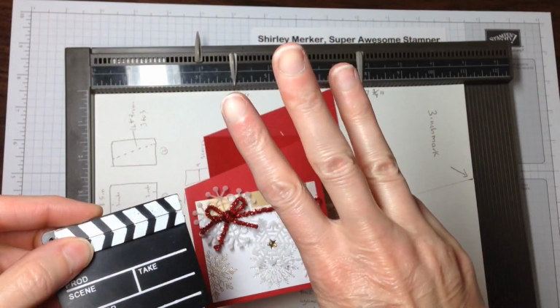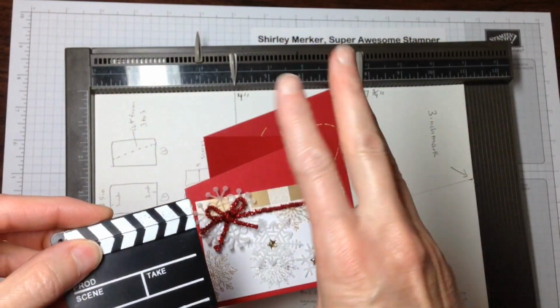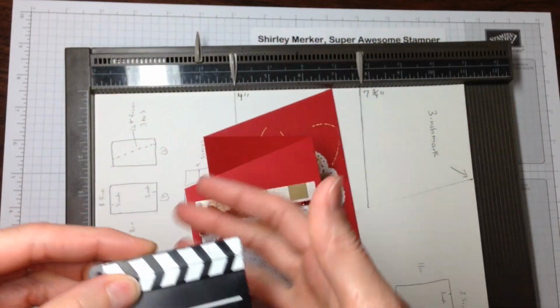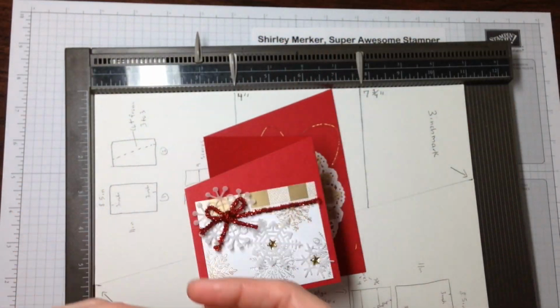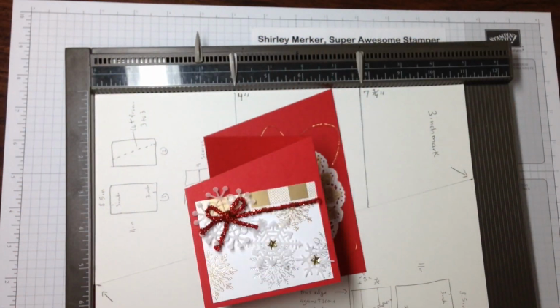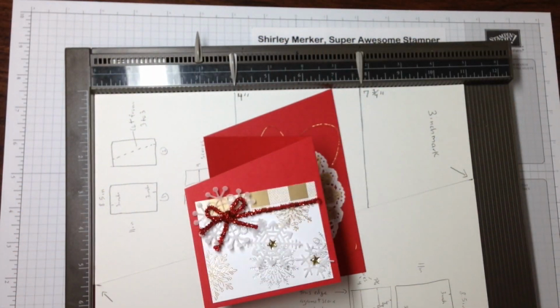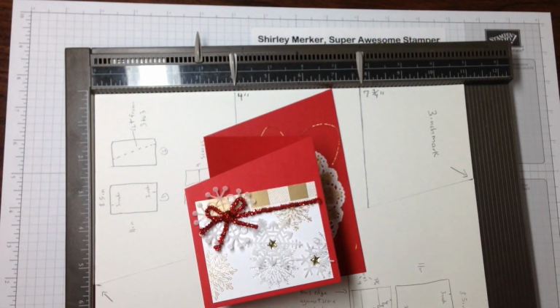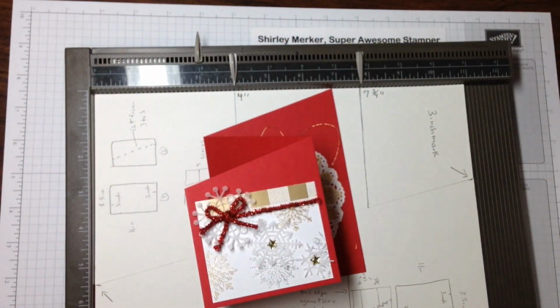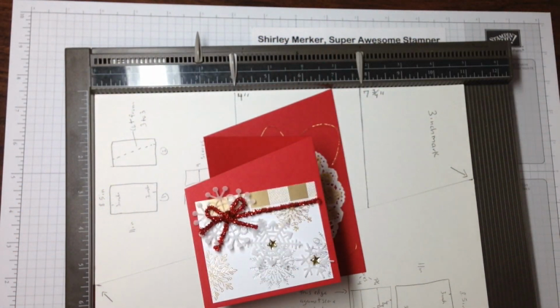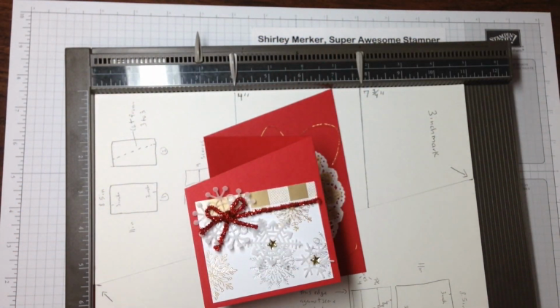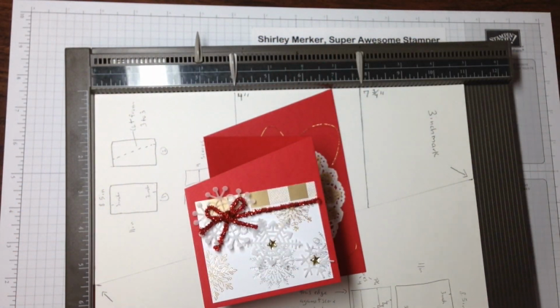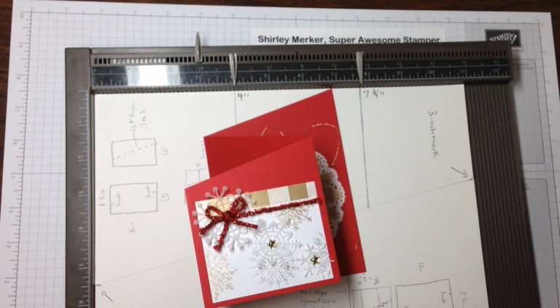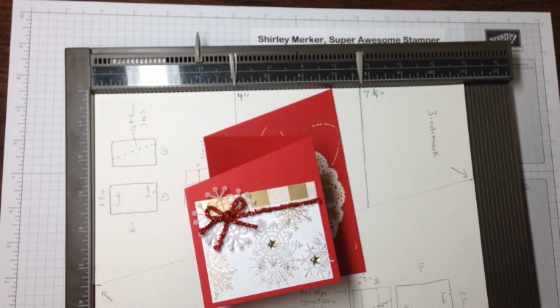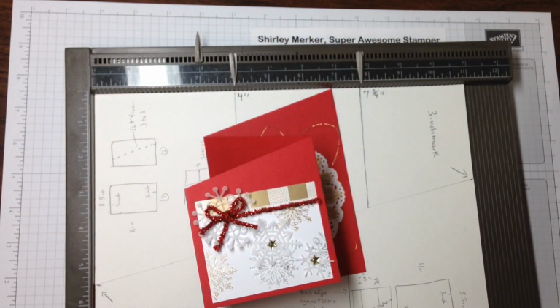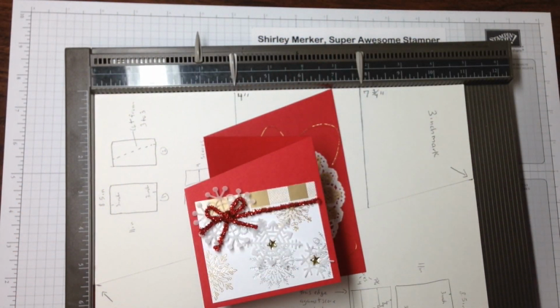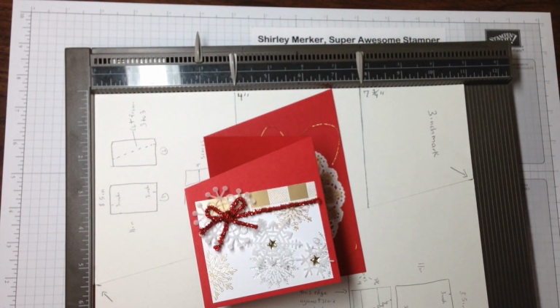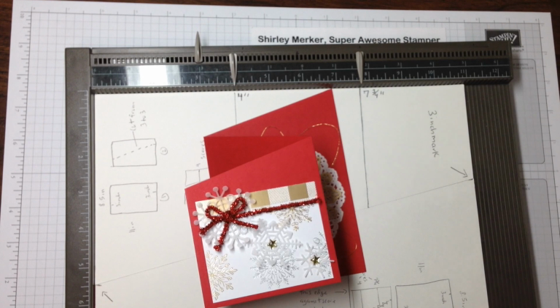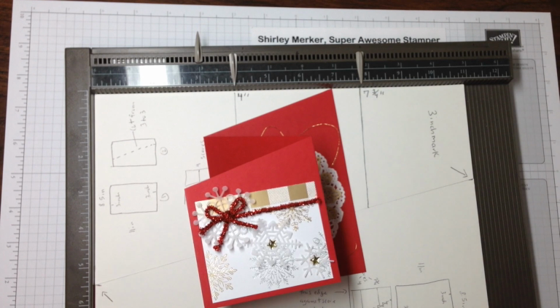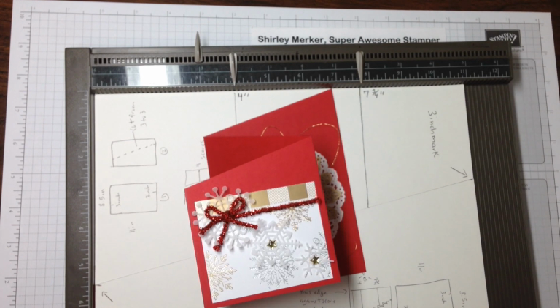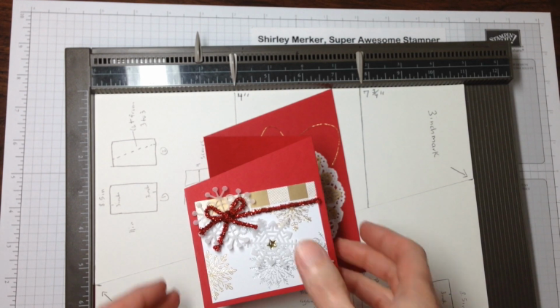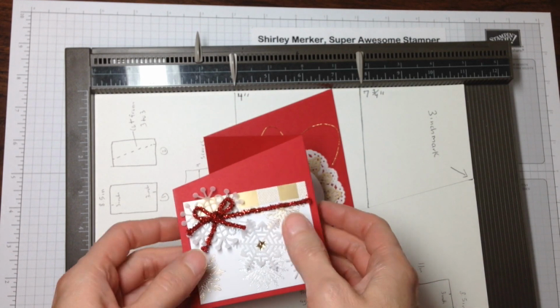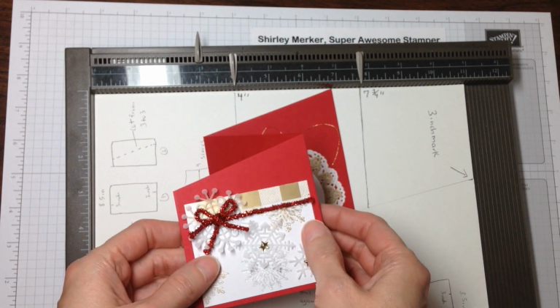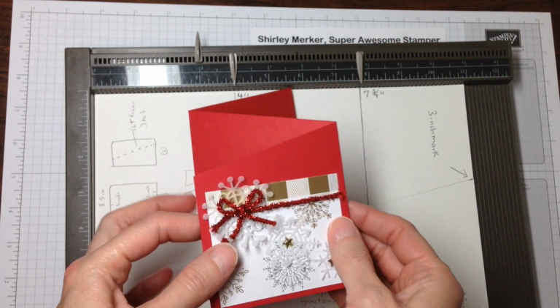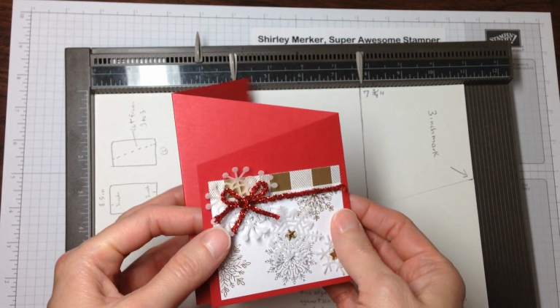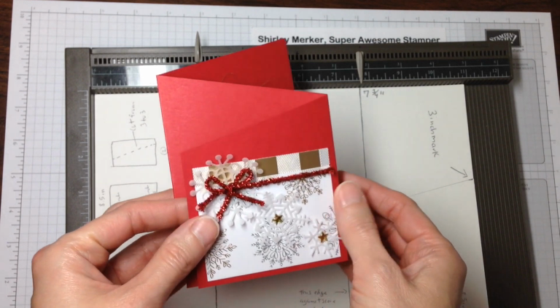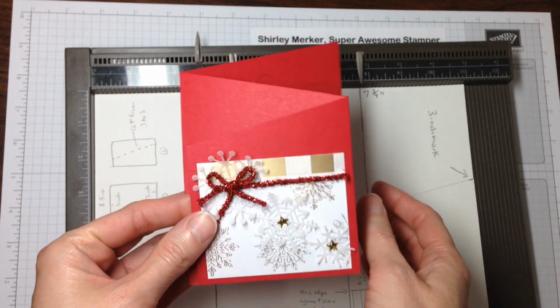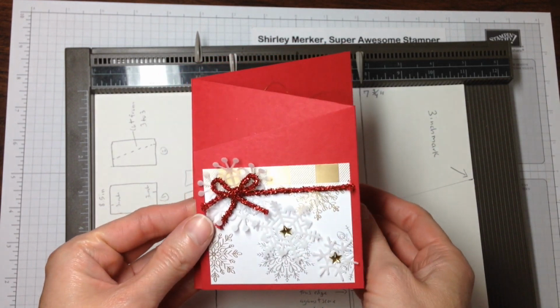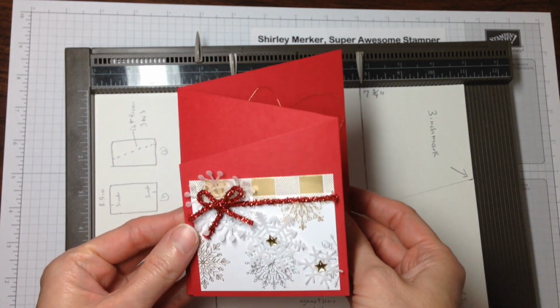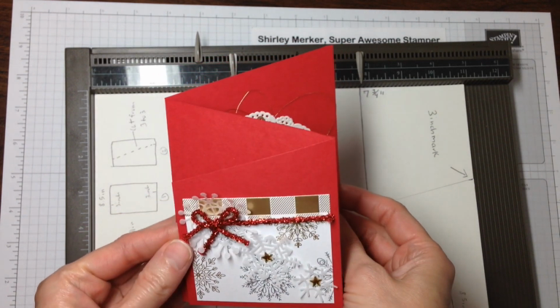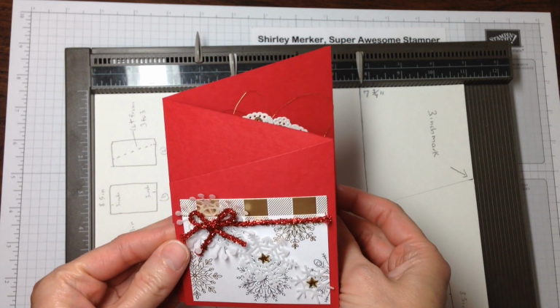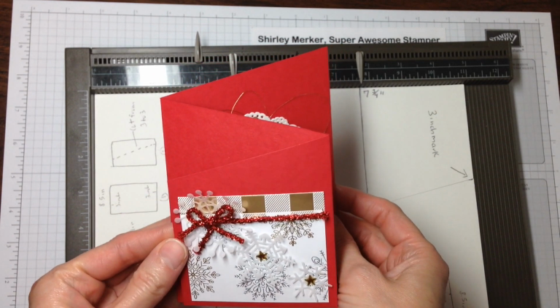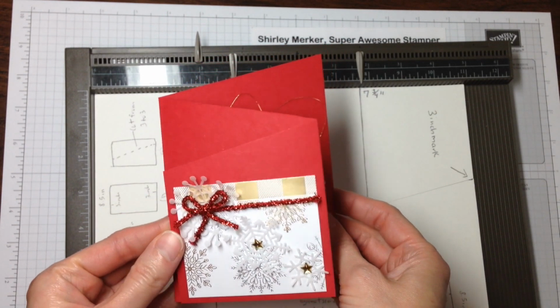Hey Super Awesome Stampers! This is Super Awesome Stamper Shirley. I'm an independent Stampin' Up! demonstrator.